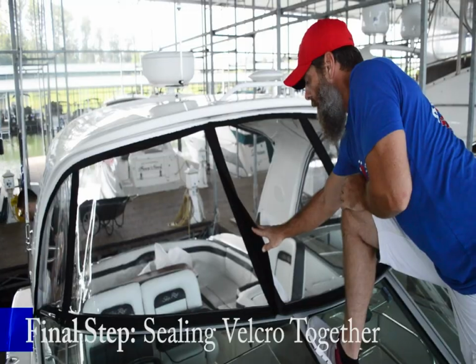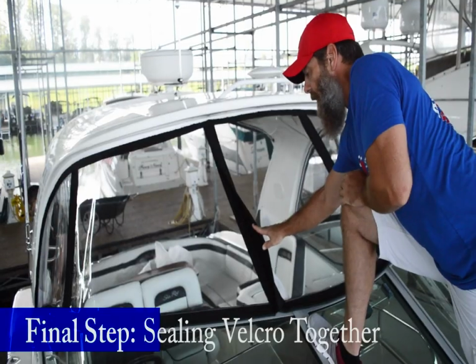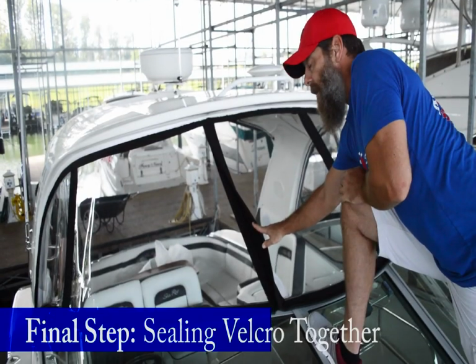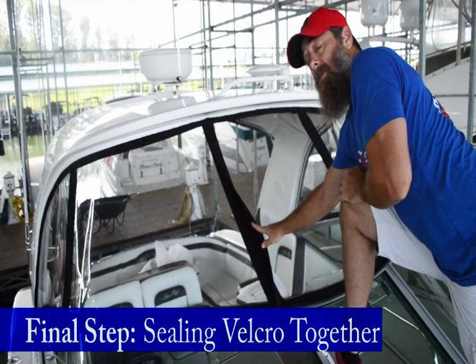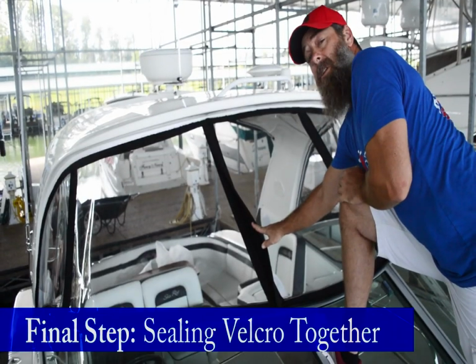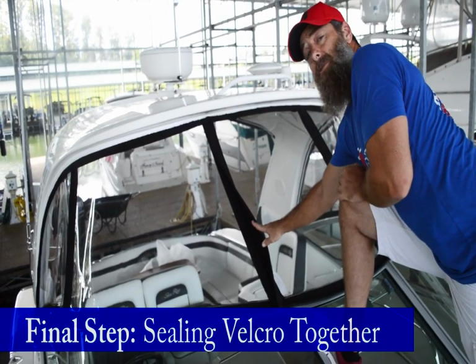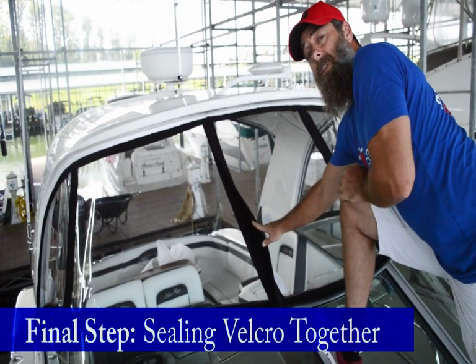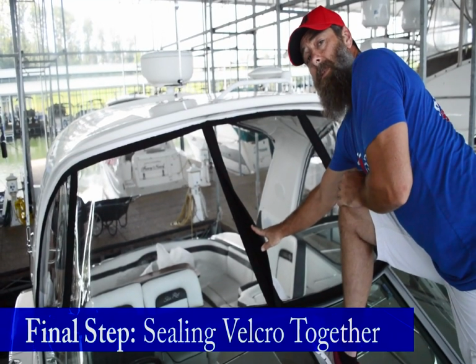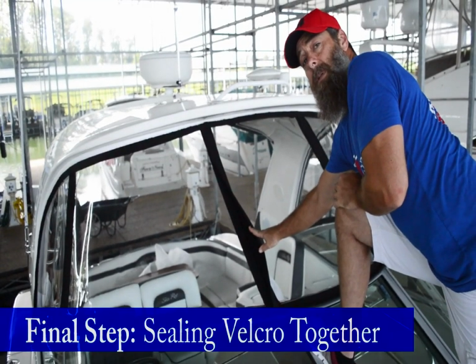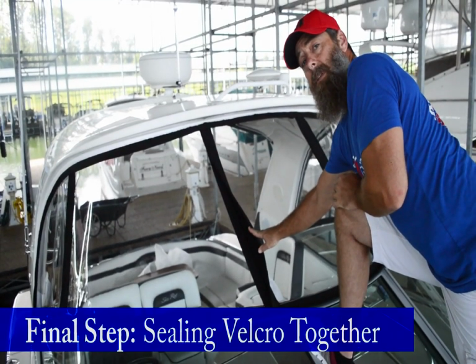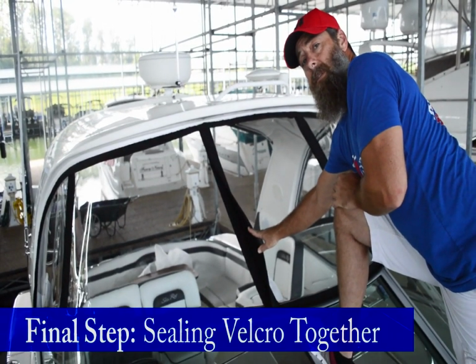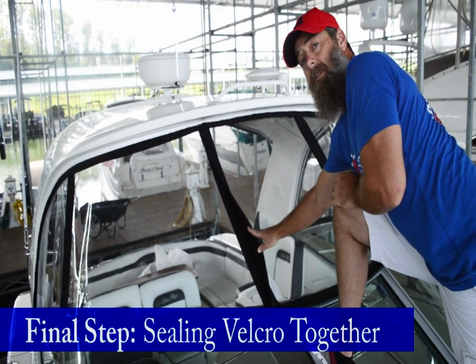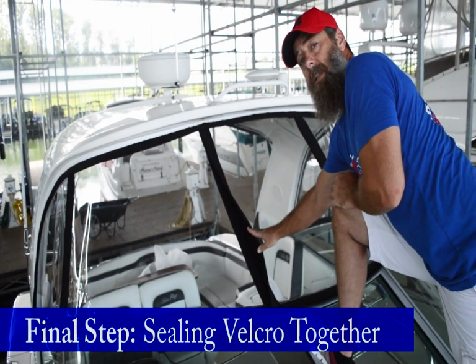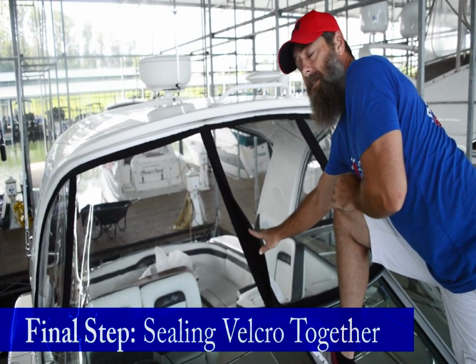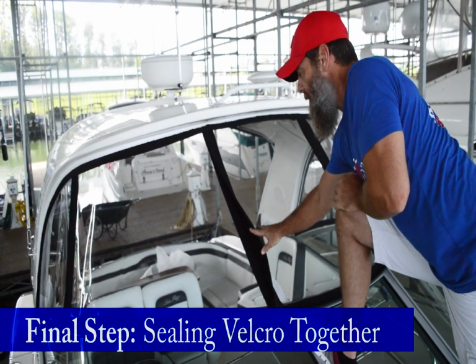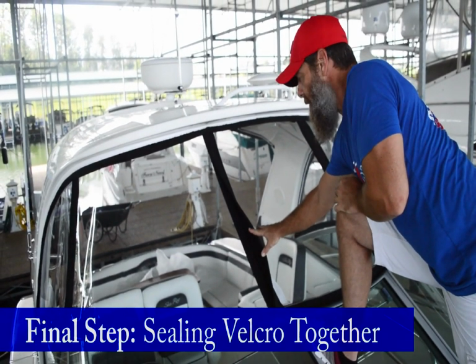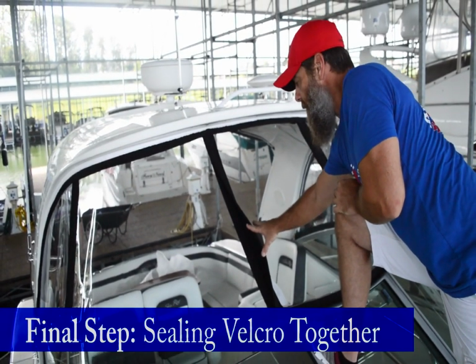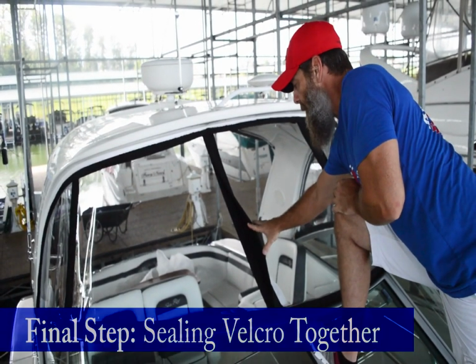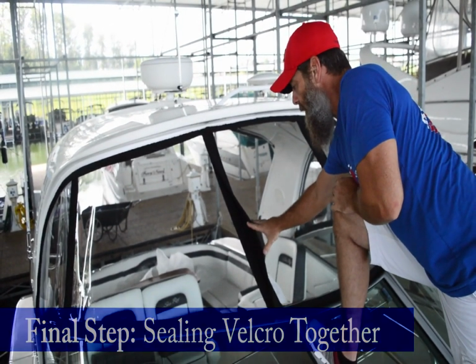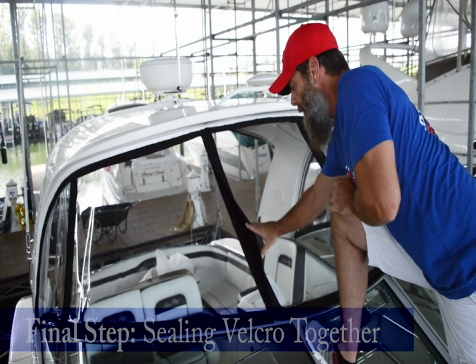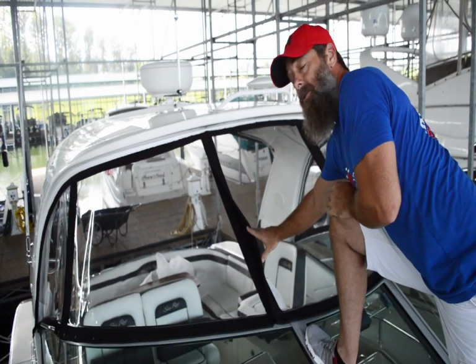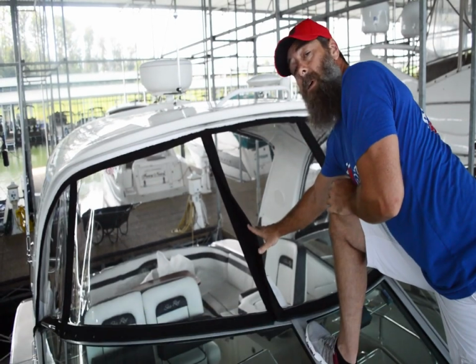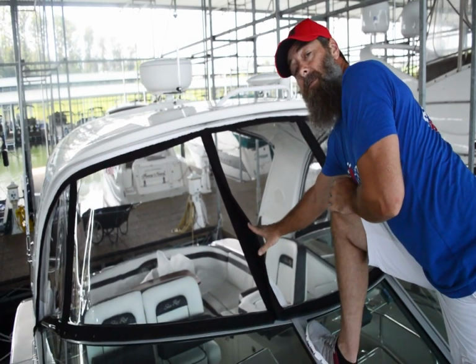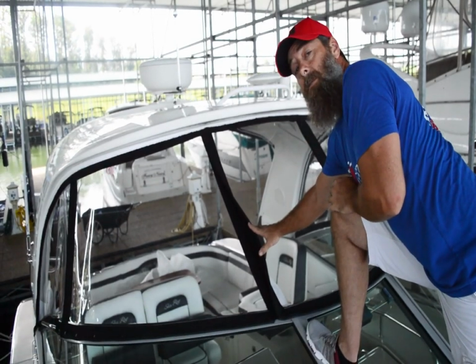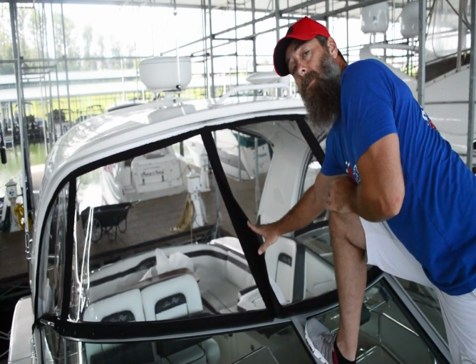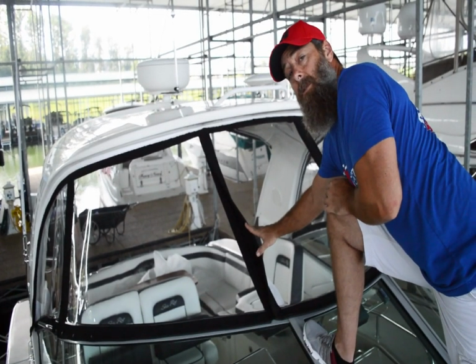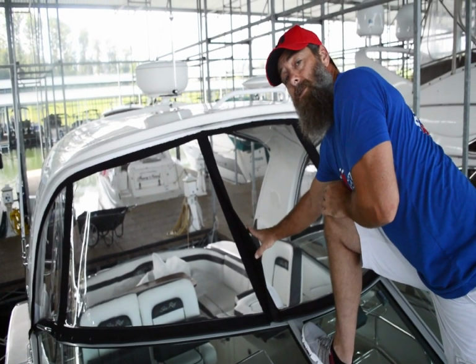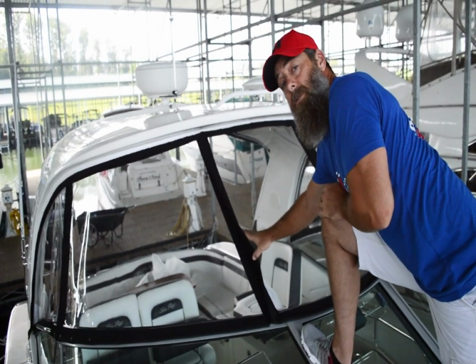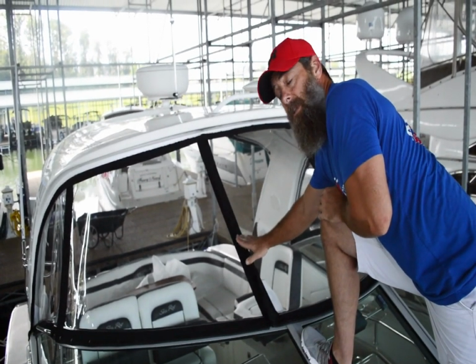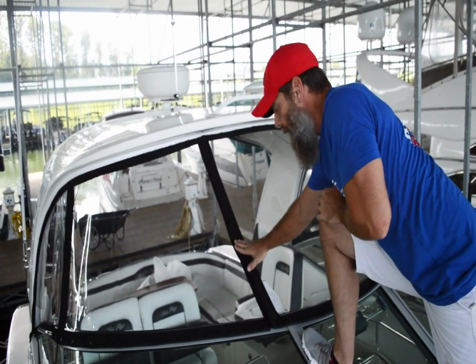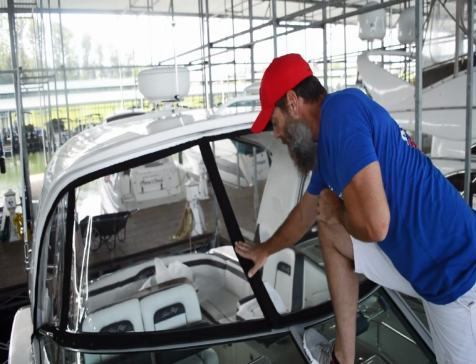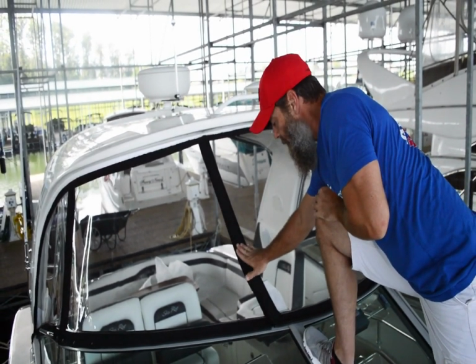Now that all your curtains are snapped in place, the last detail is going back and making sure all the Velcro closures are sealed down smooth.